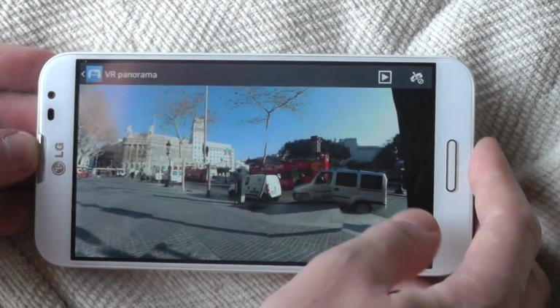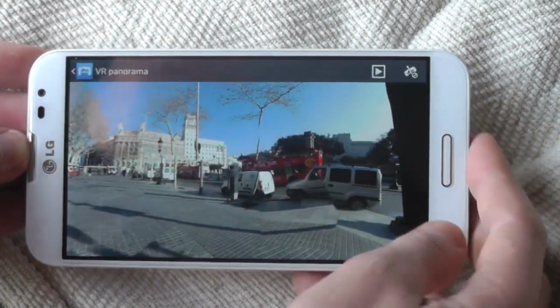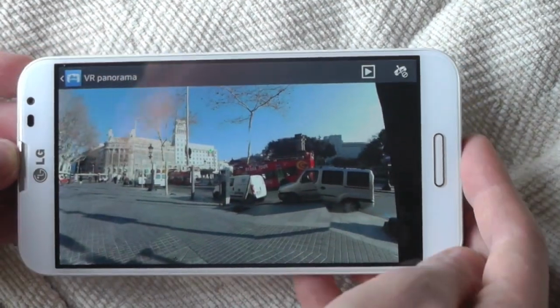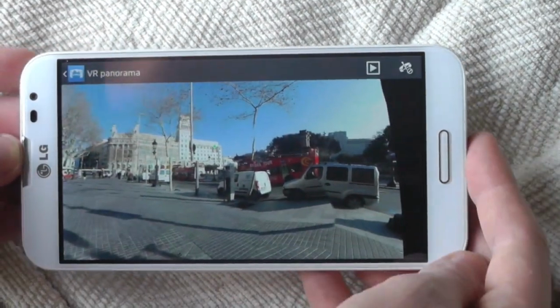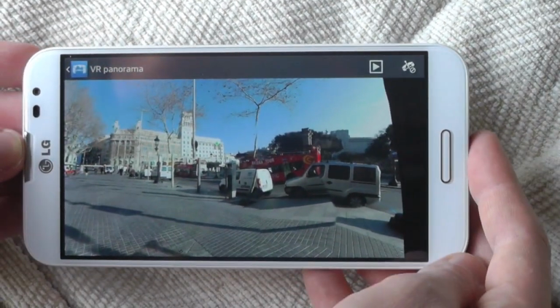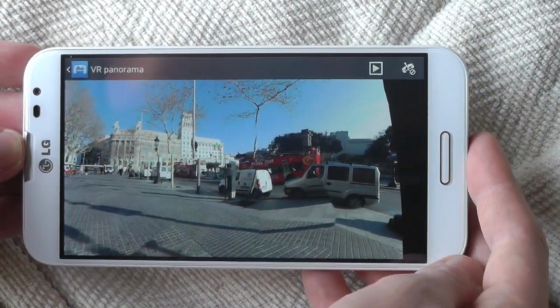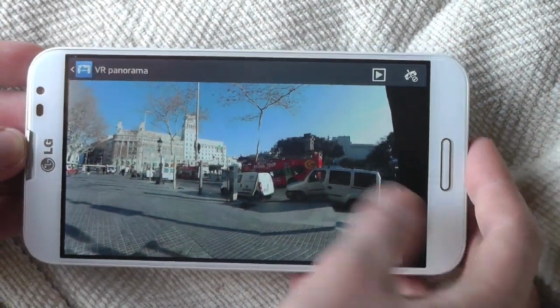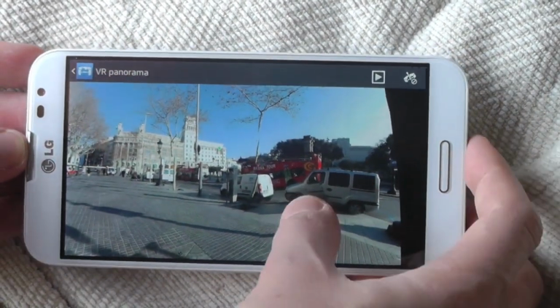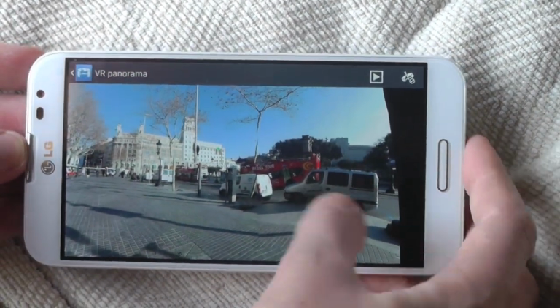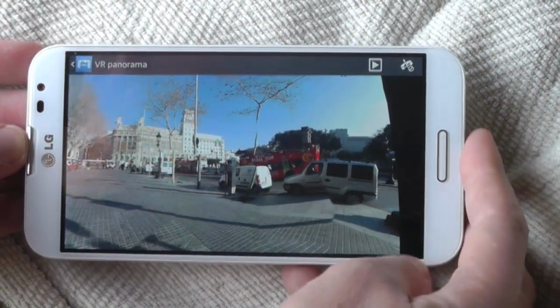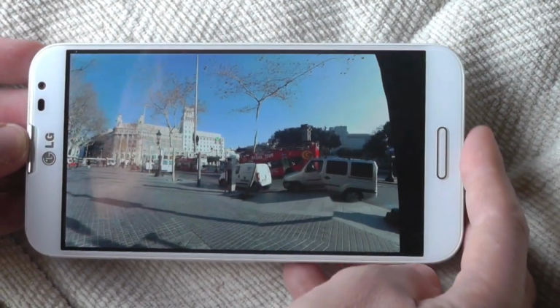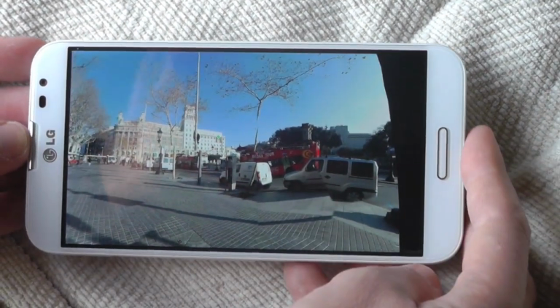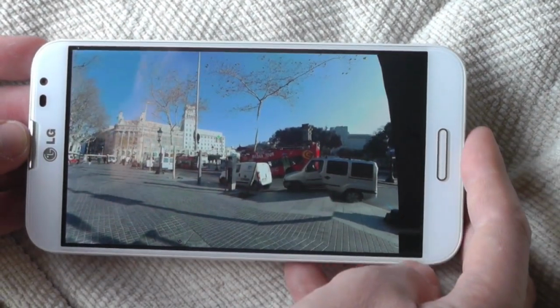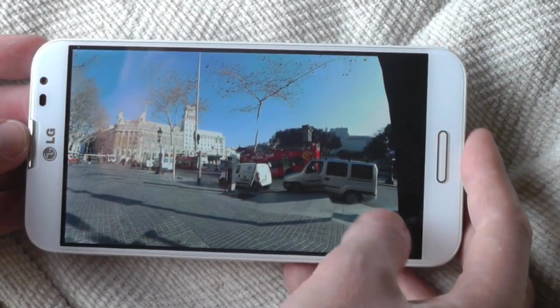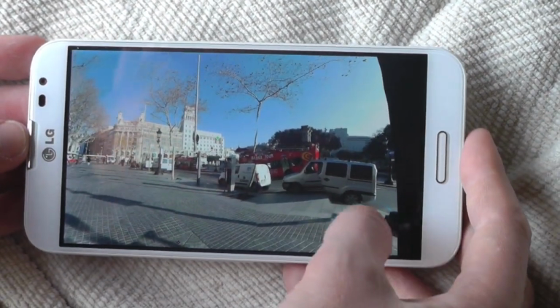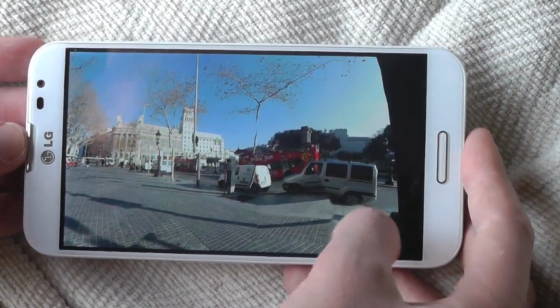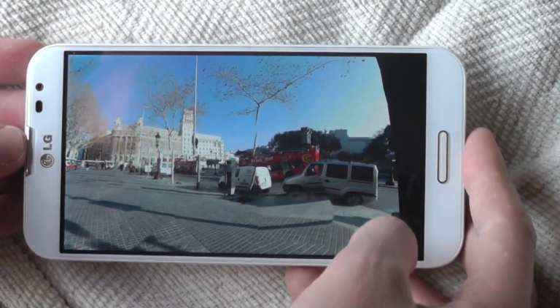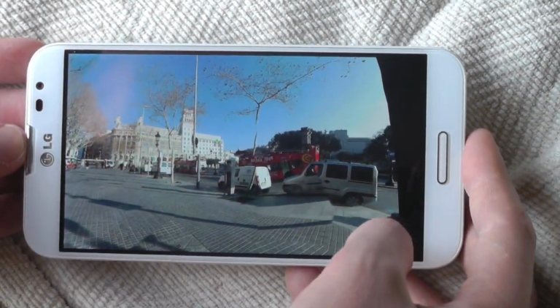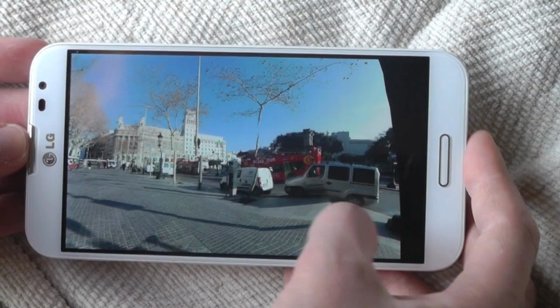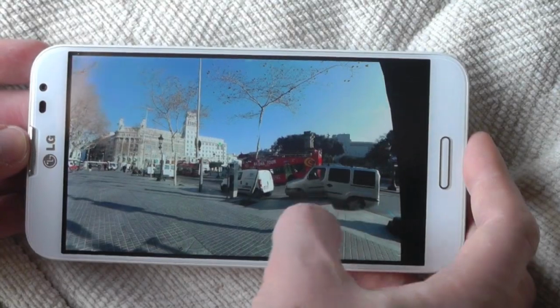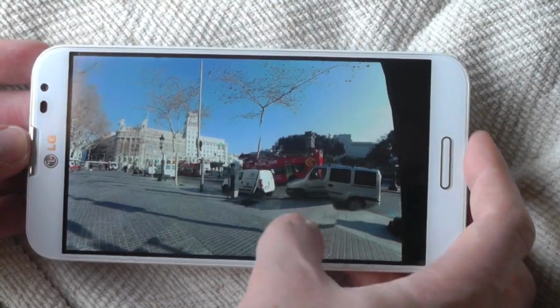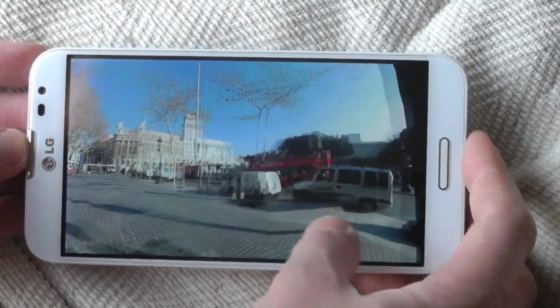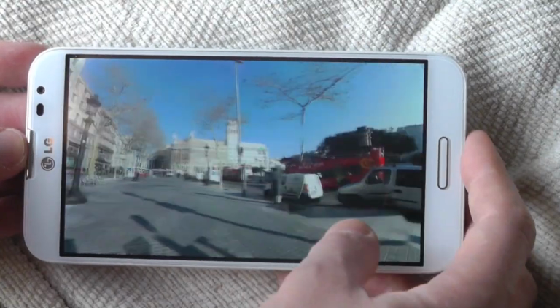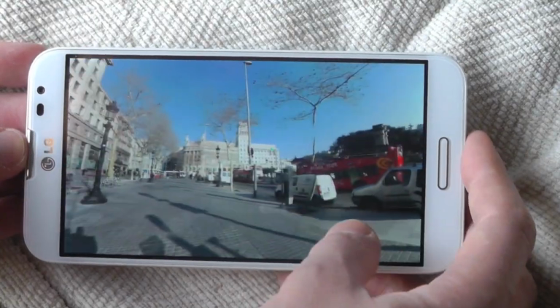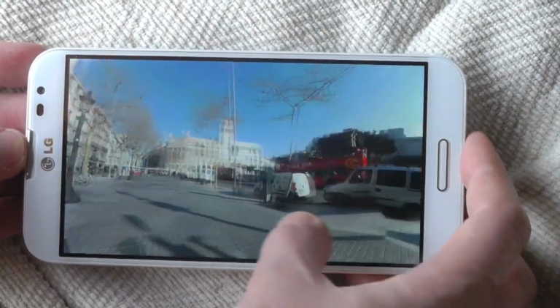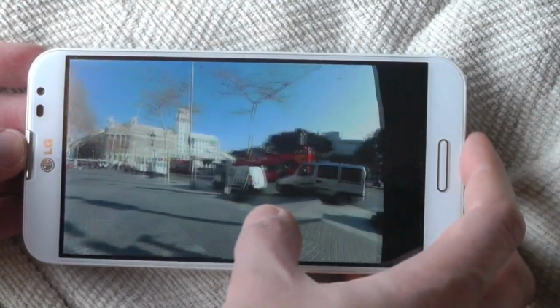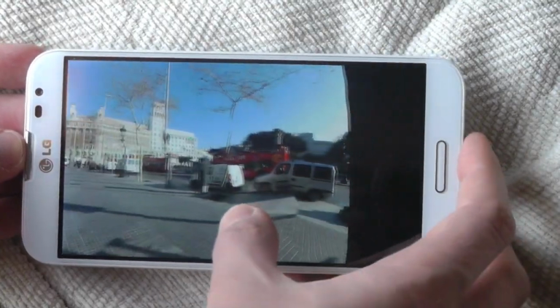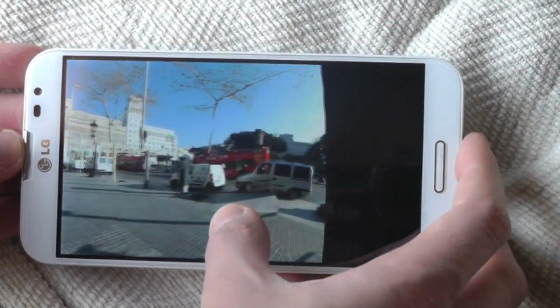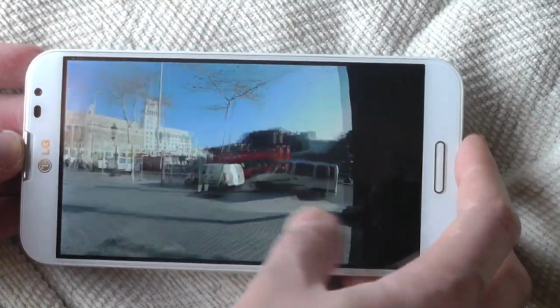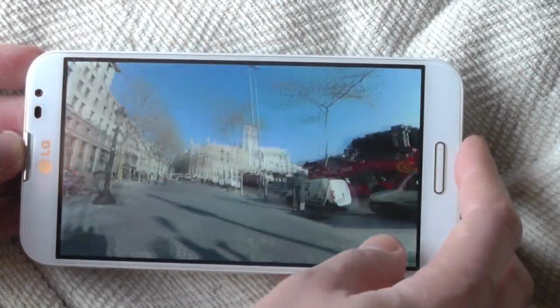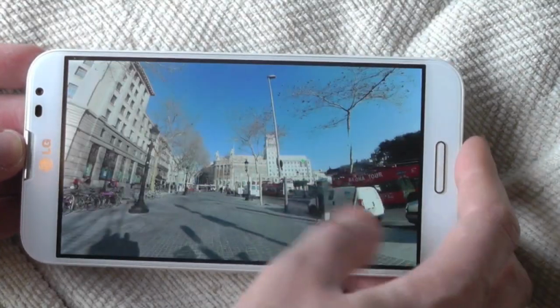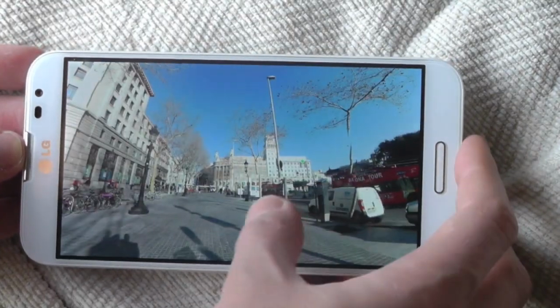But there you go — your very first Photosphere on a non-Nexus device. See you later.